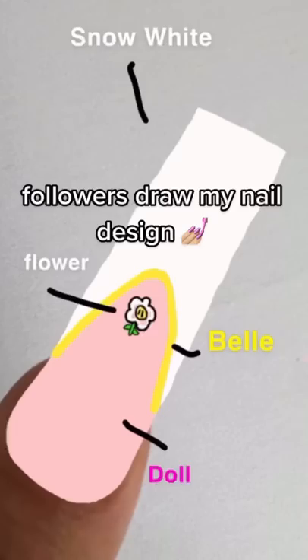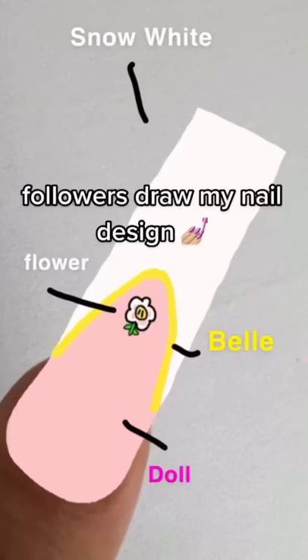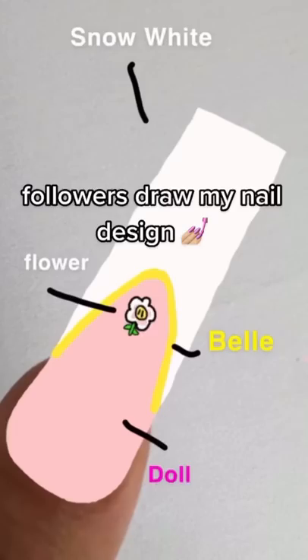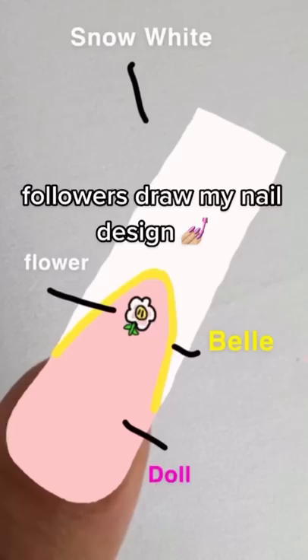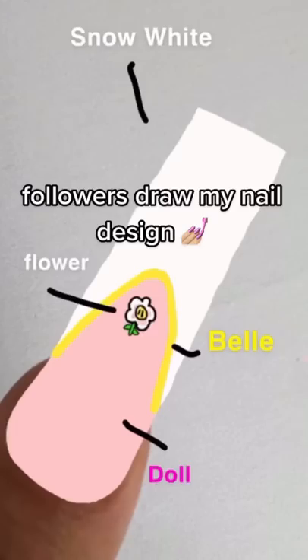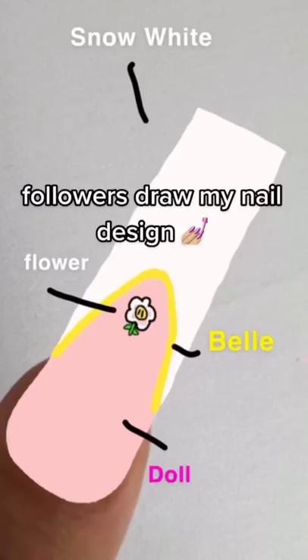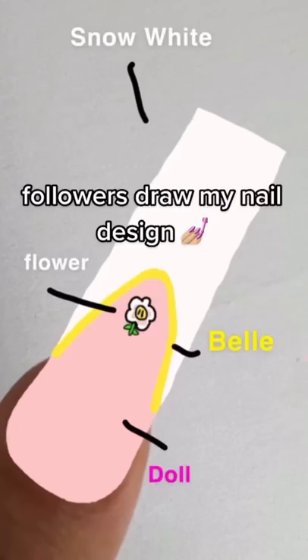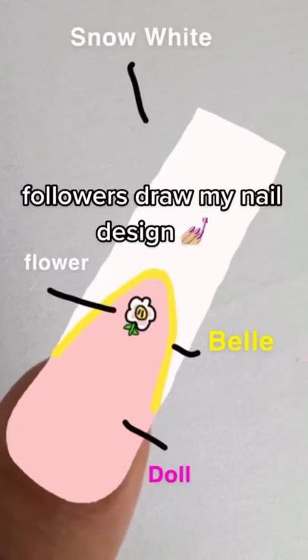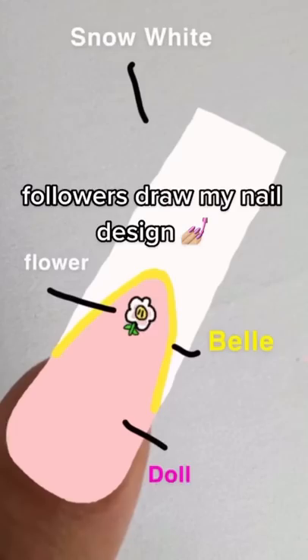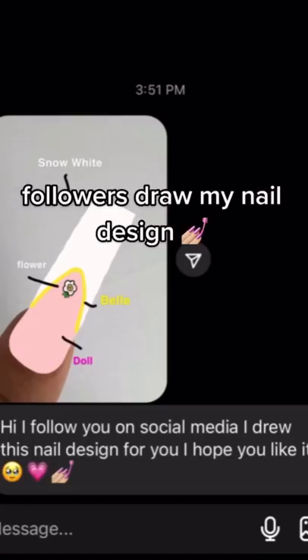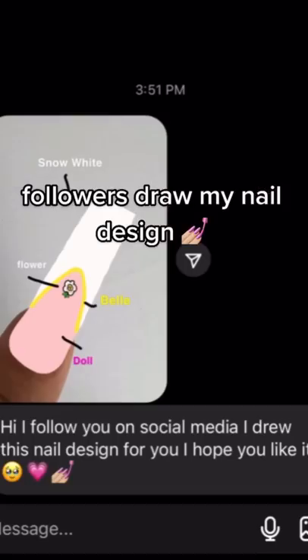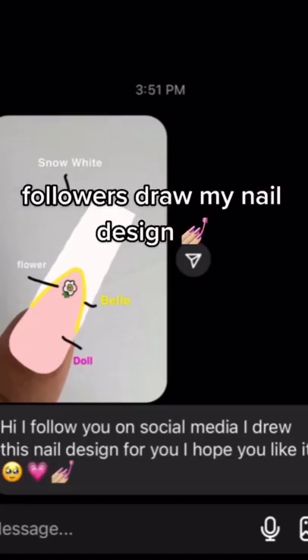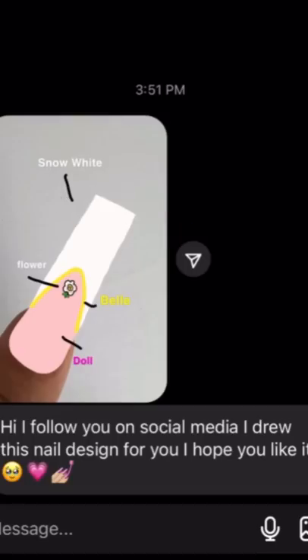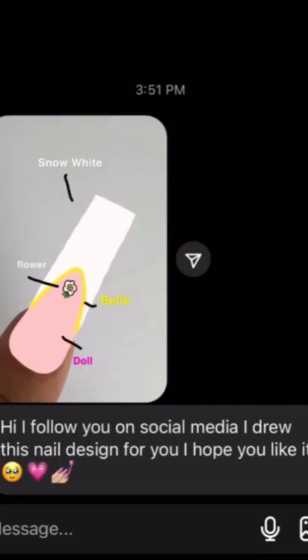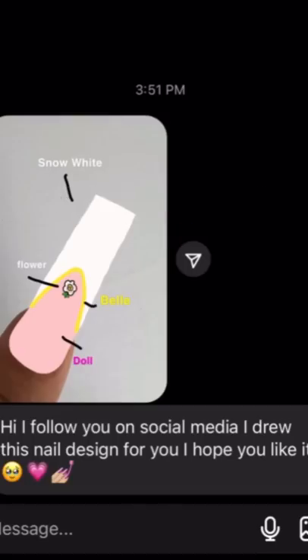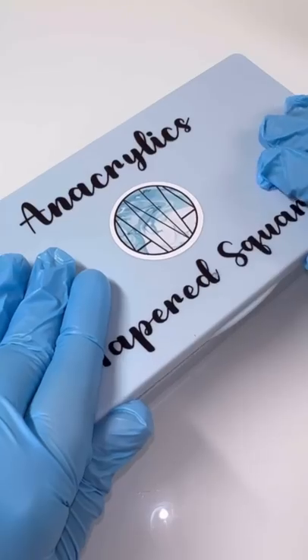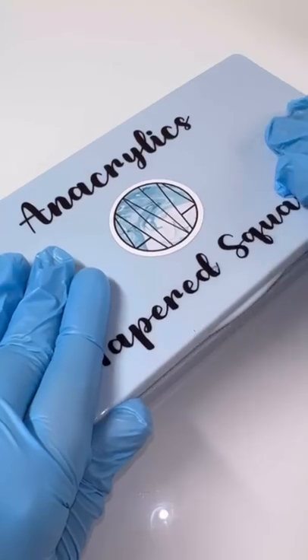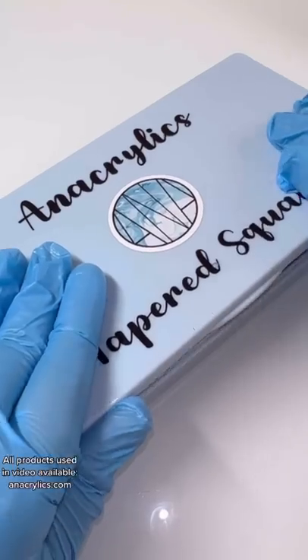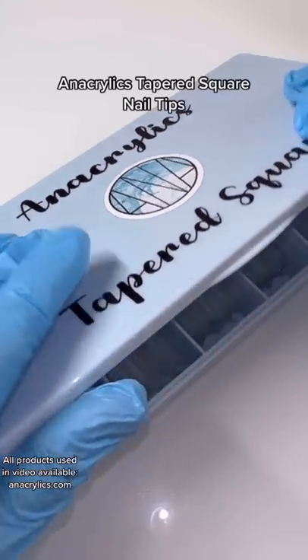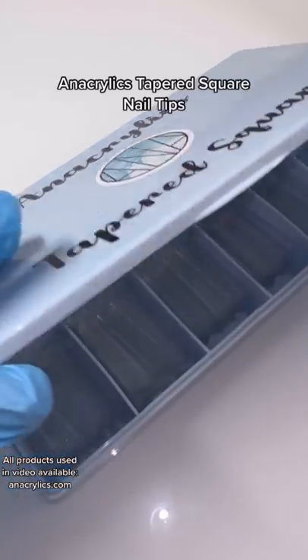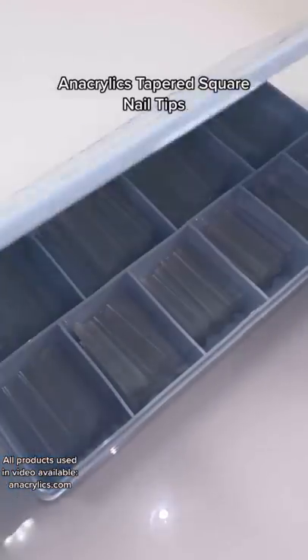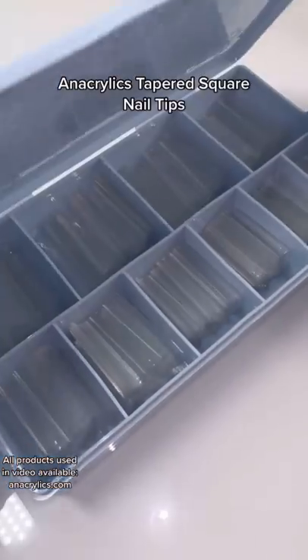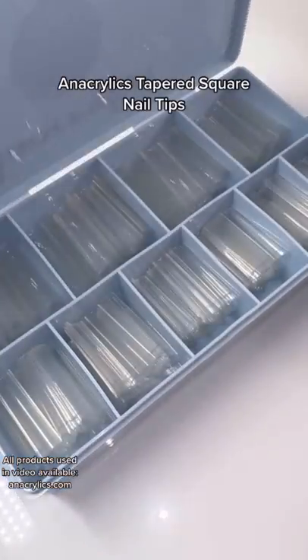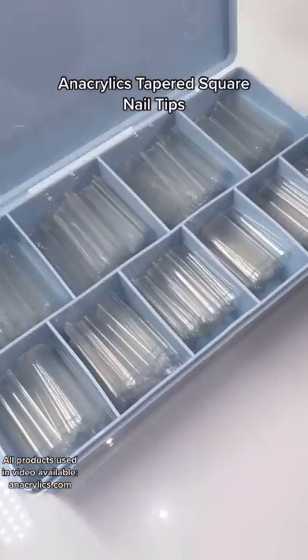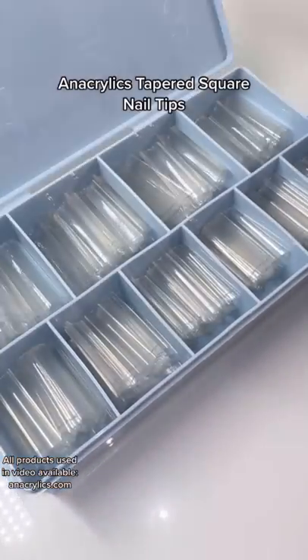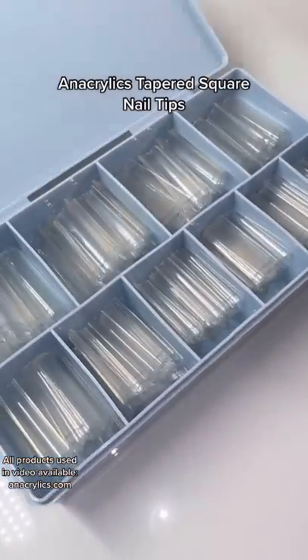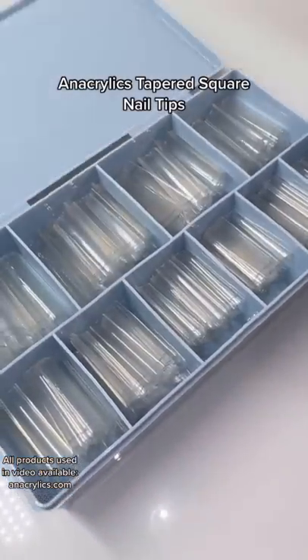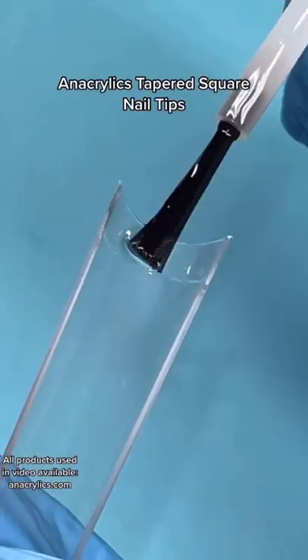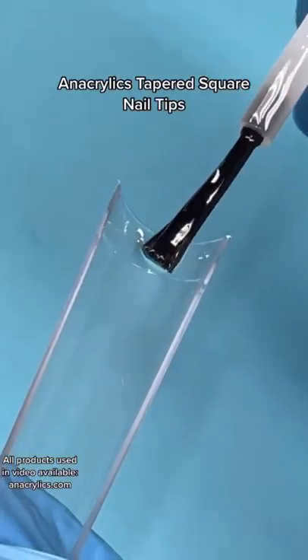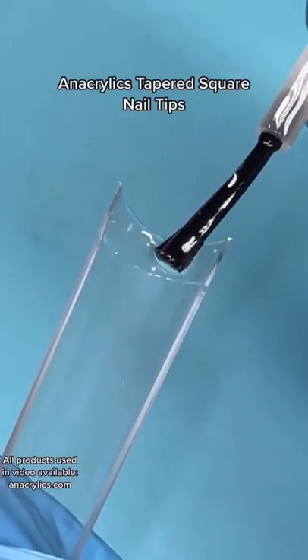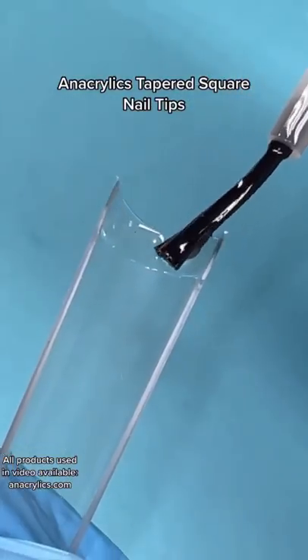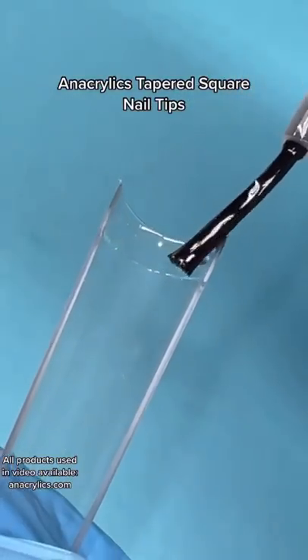Followers, draw my nail design. An Acrylic's Tapered Square Nail Tips.